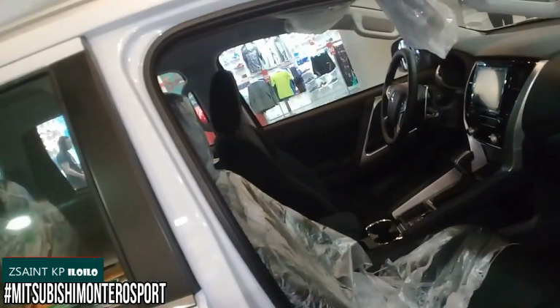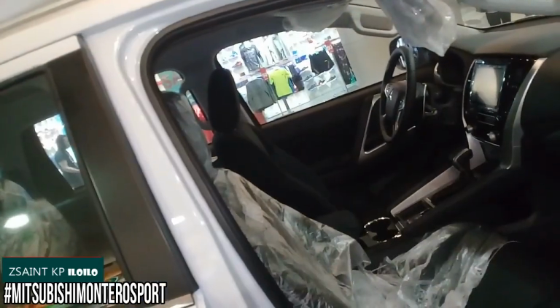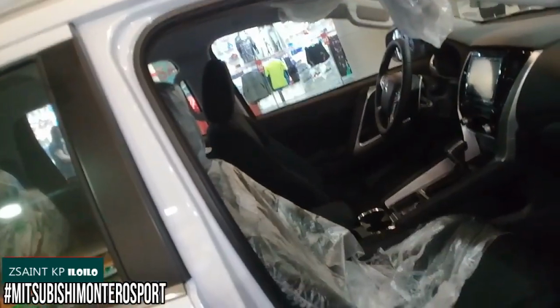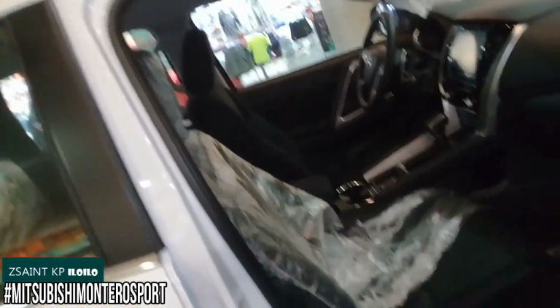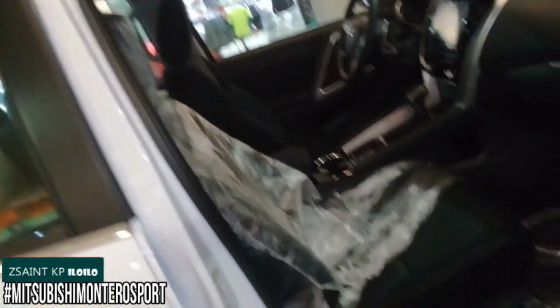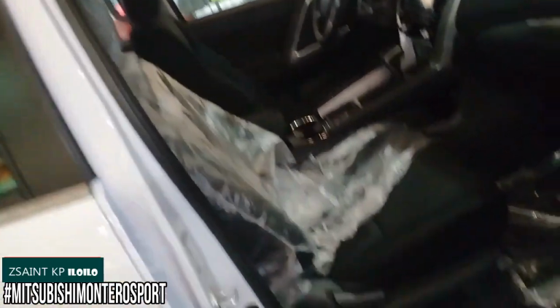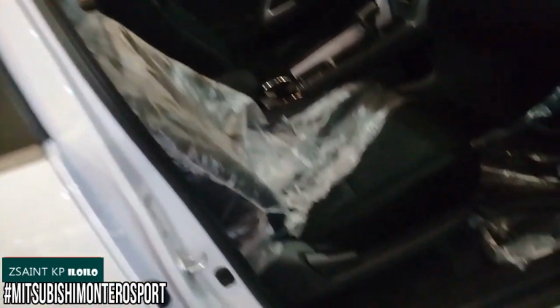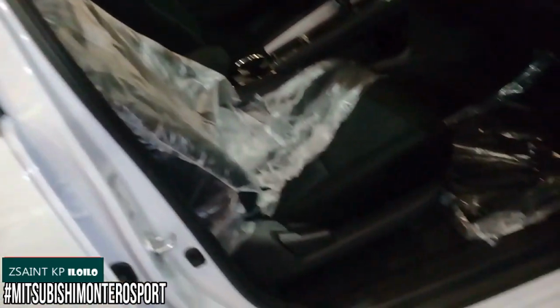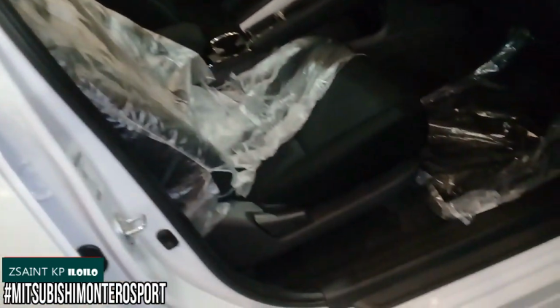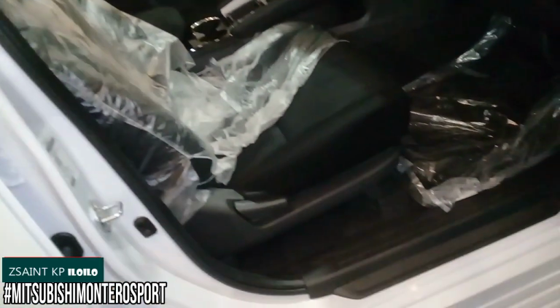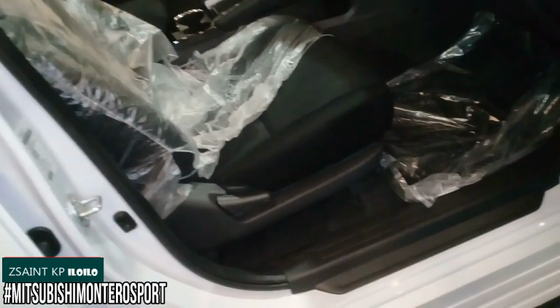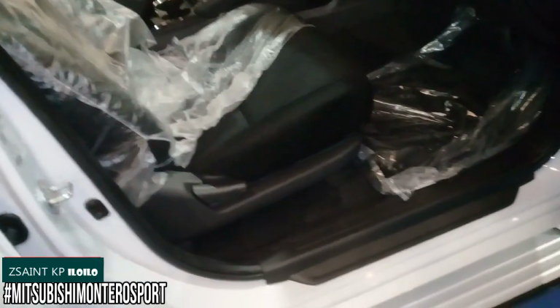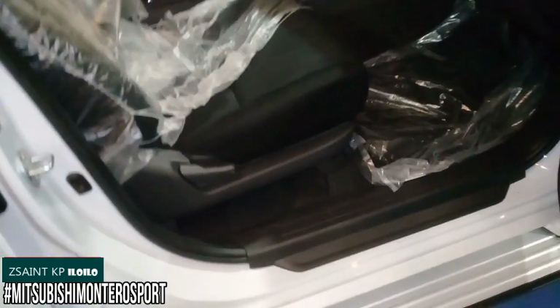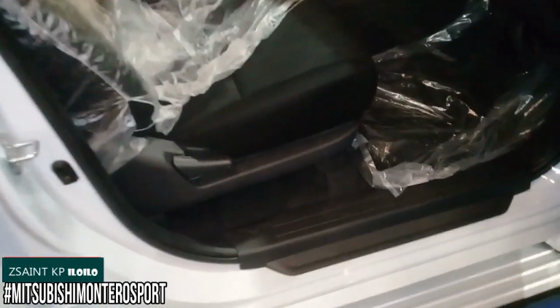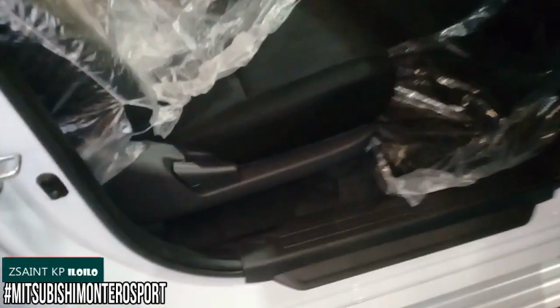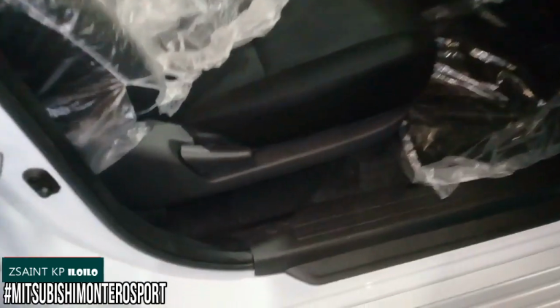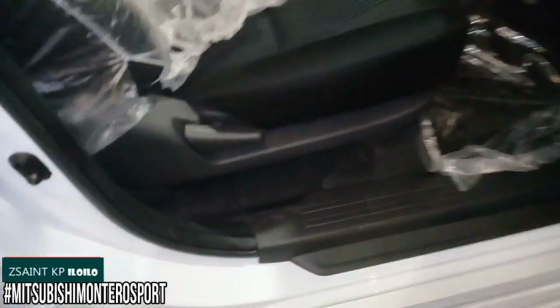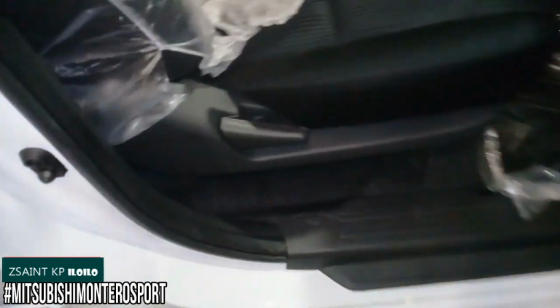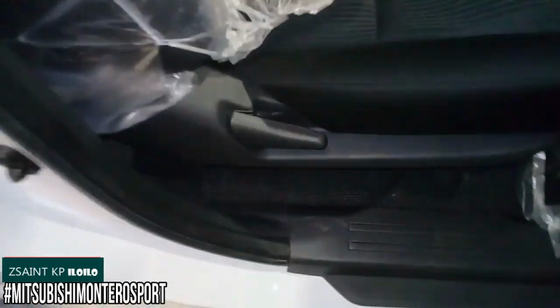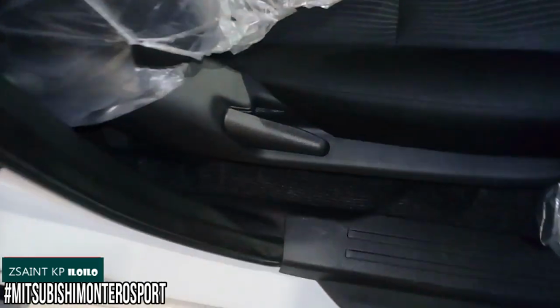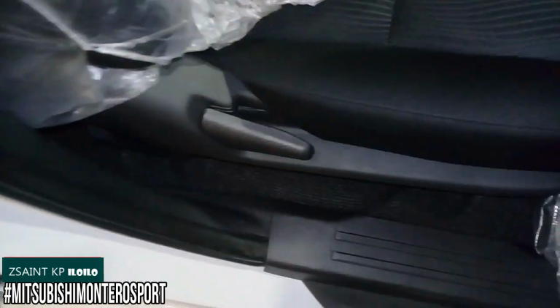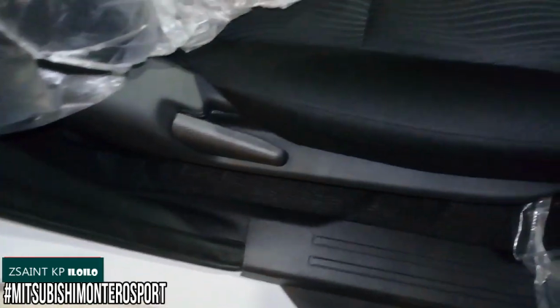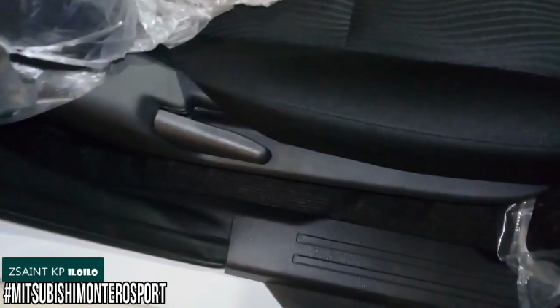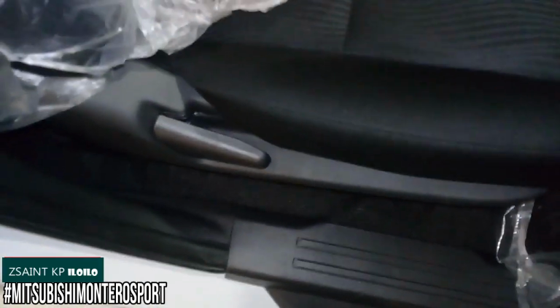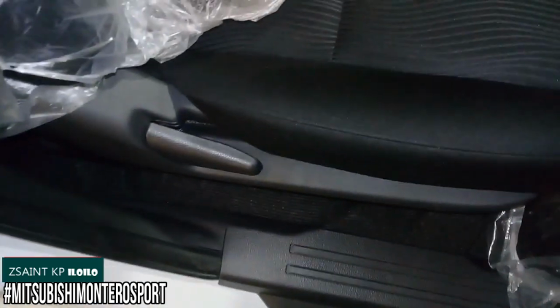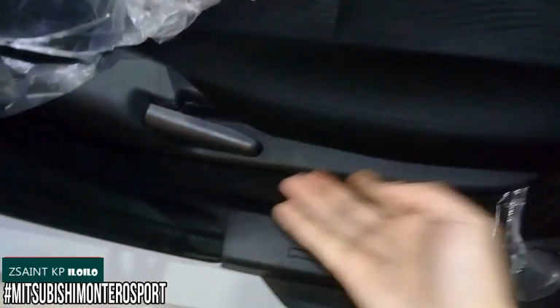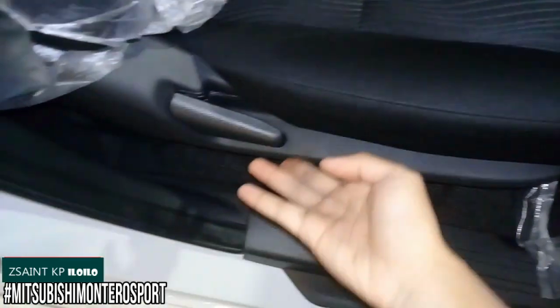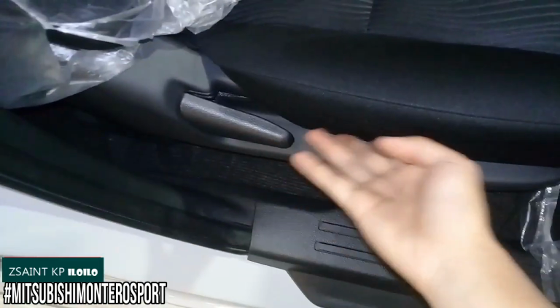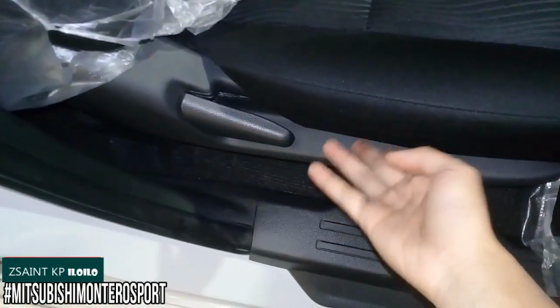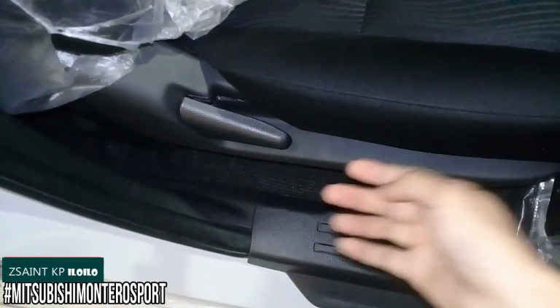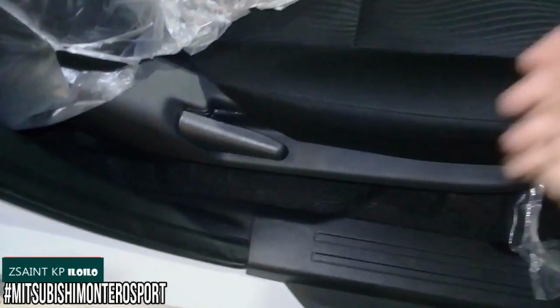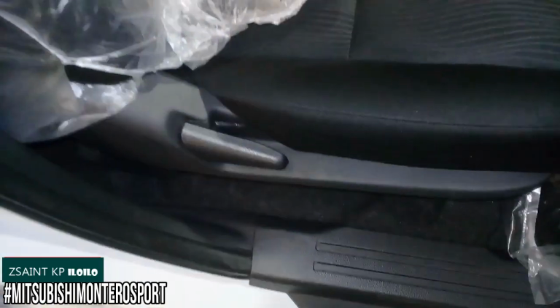The front passenger side has the same set of adjustments as found on the driver's side; however, it loses out on the height adjustment.